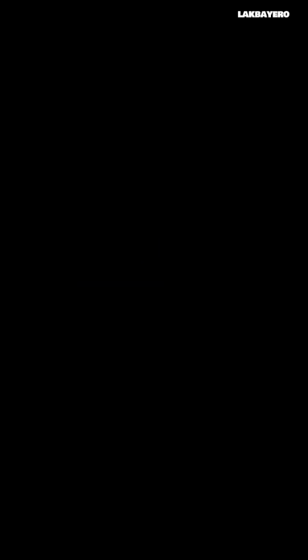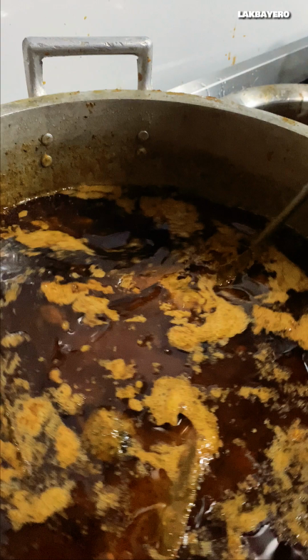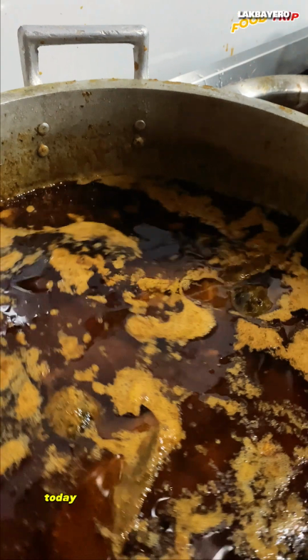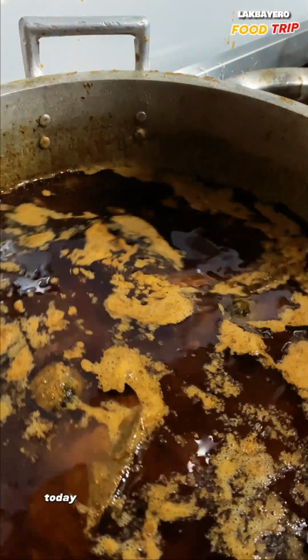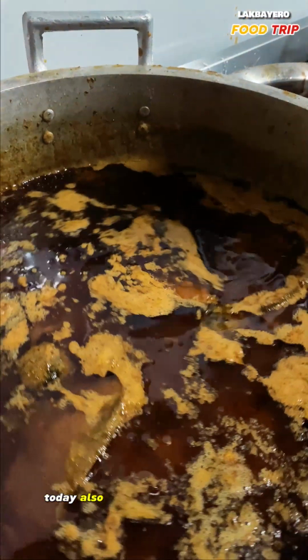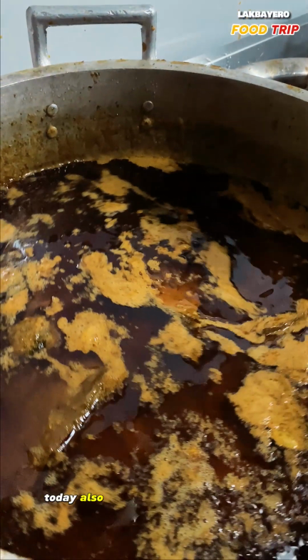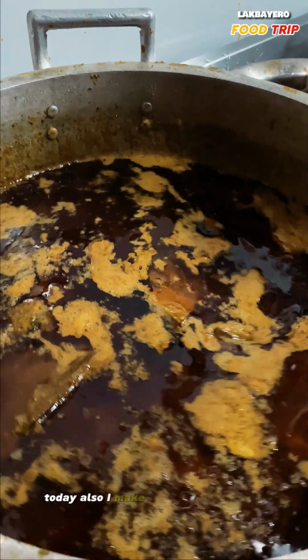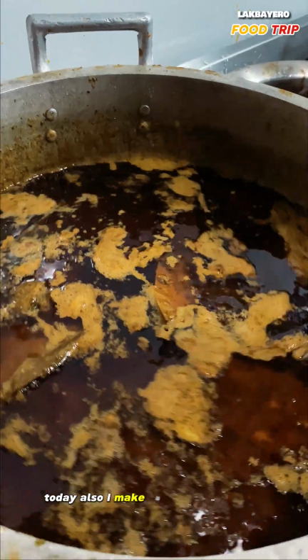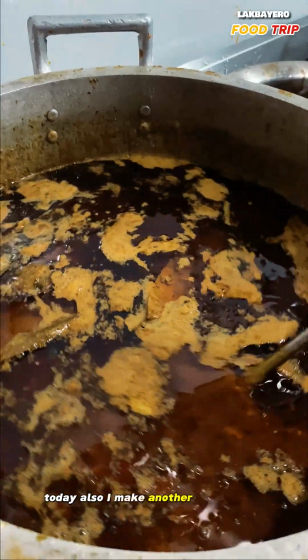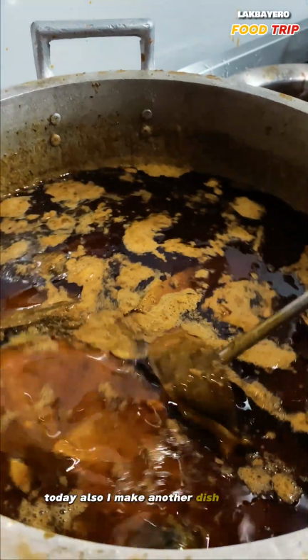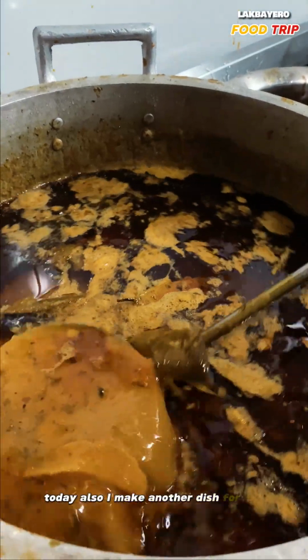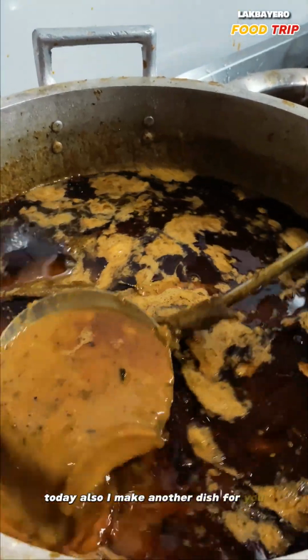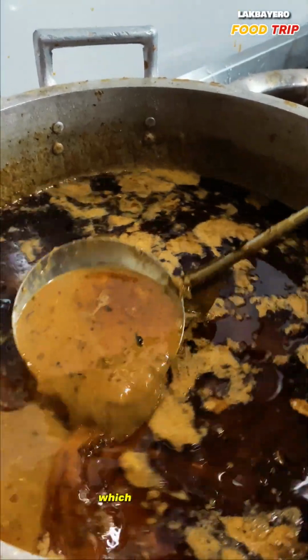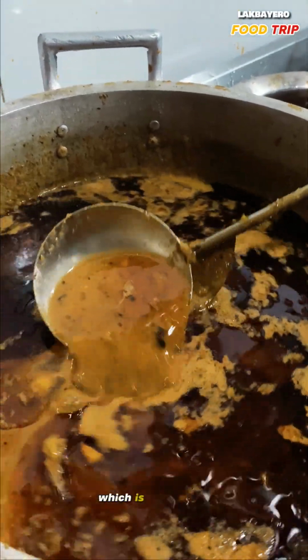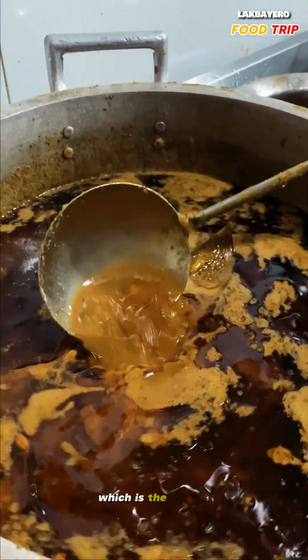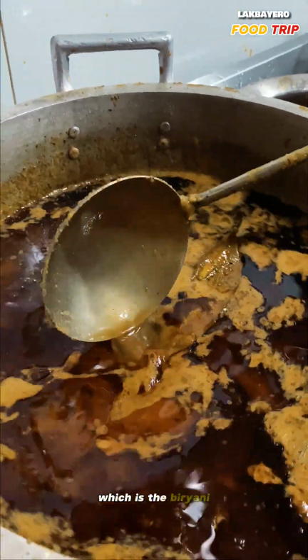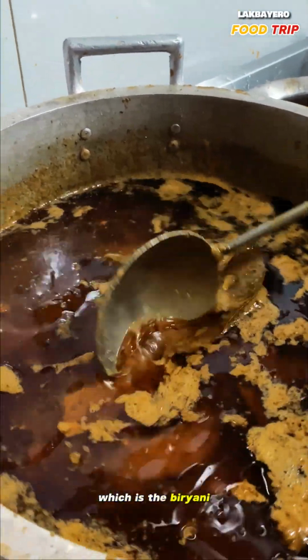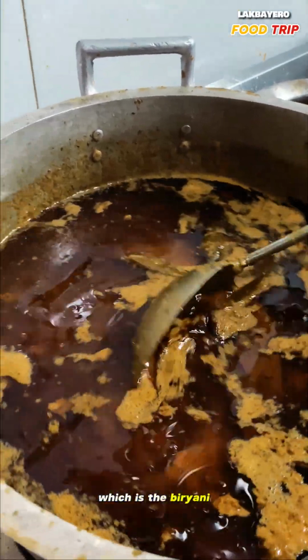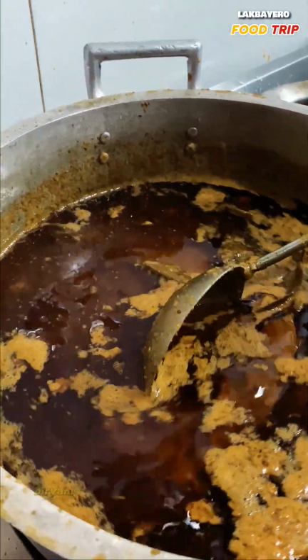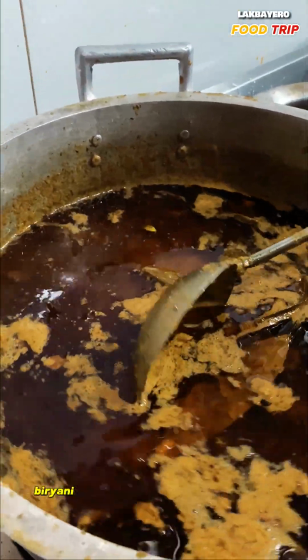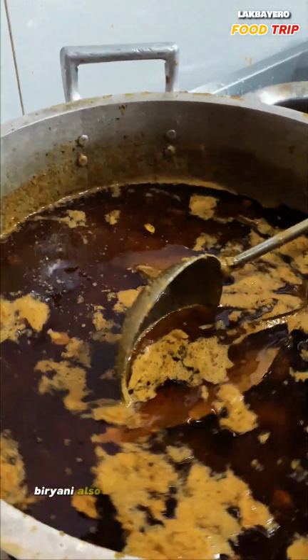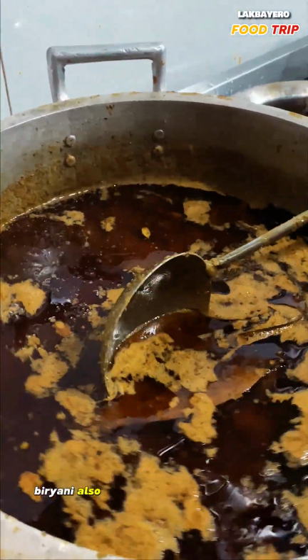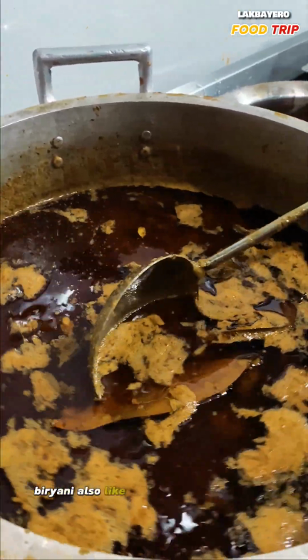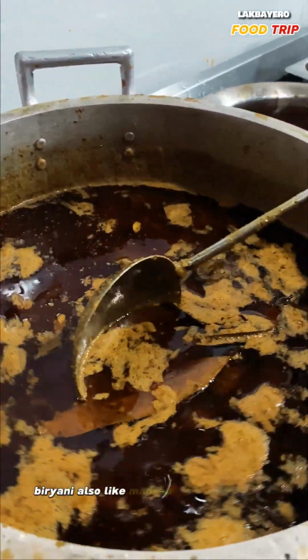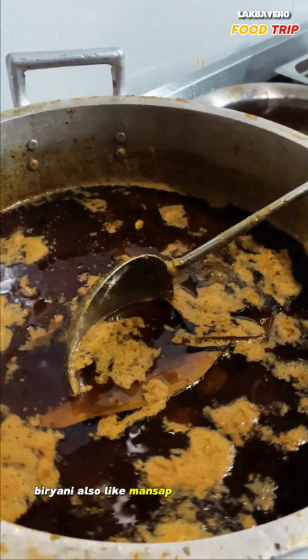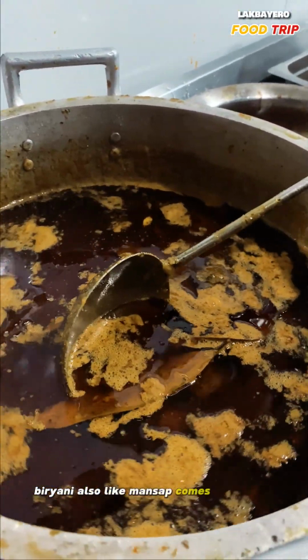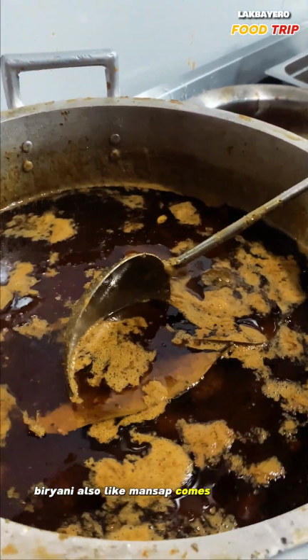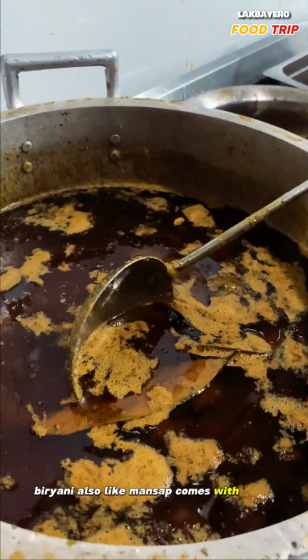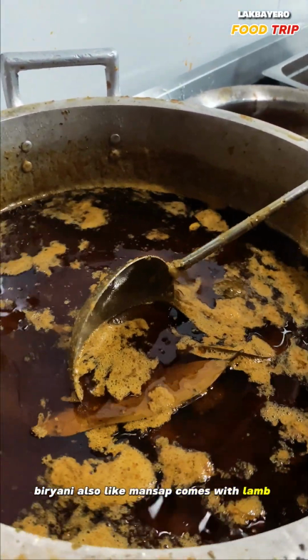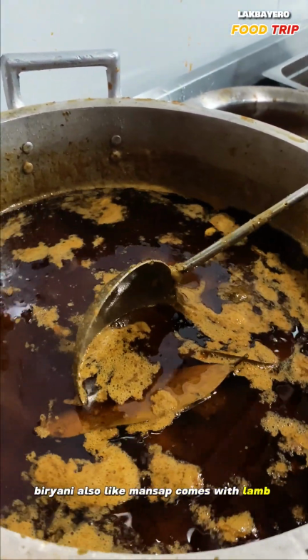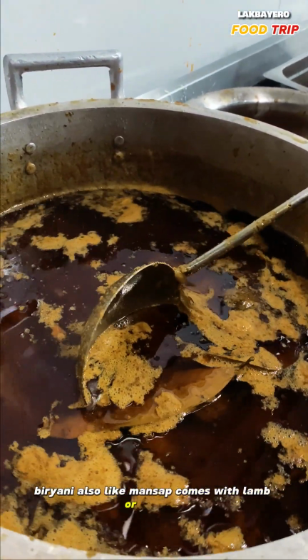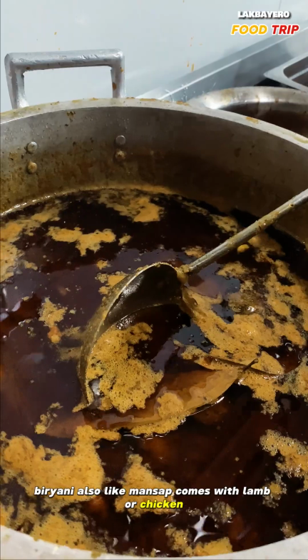Today I'm making another dish for you, which is the biryani. Biryani, like mansafe, comes with lamb or chicken.